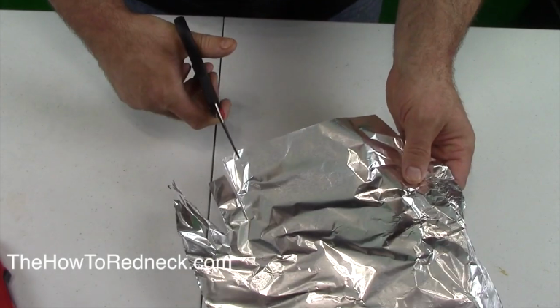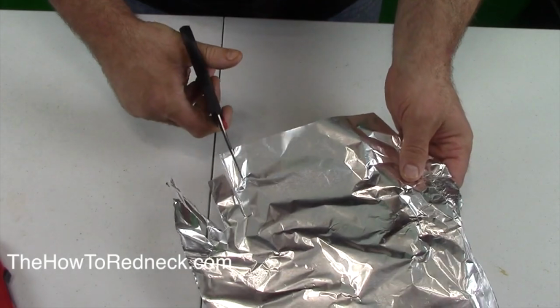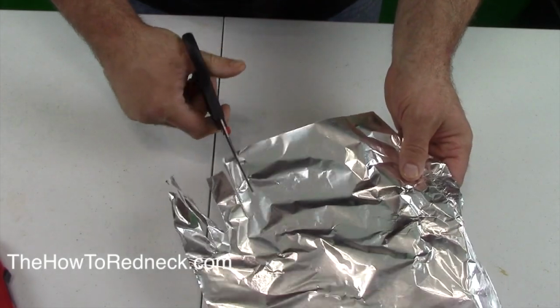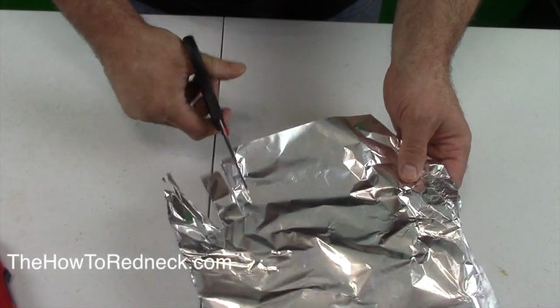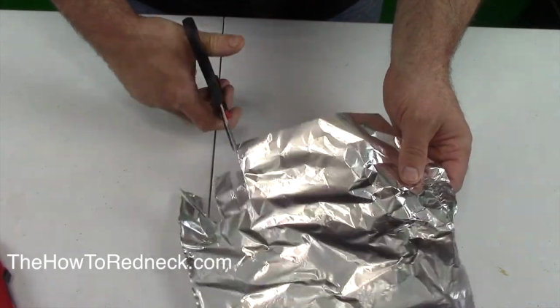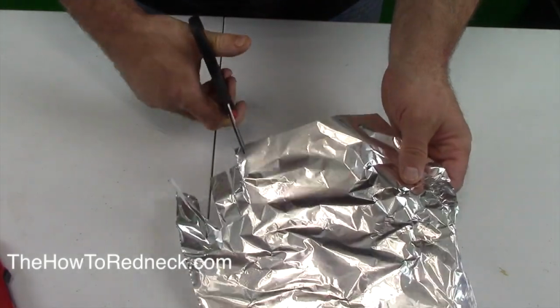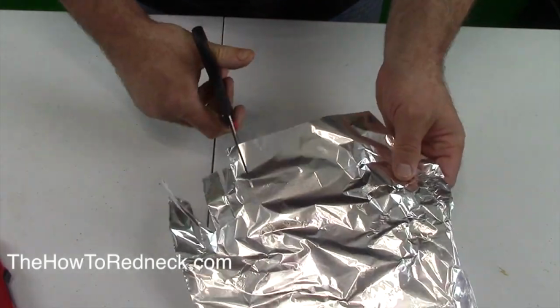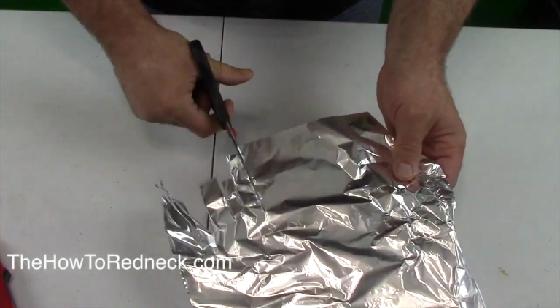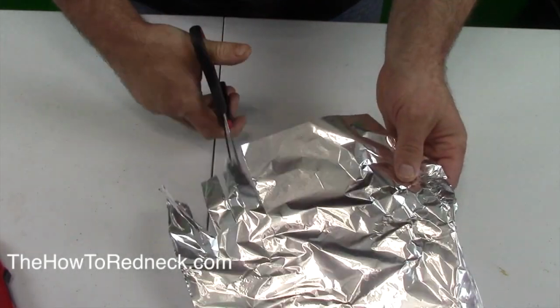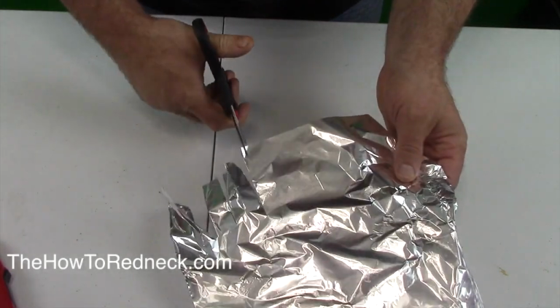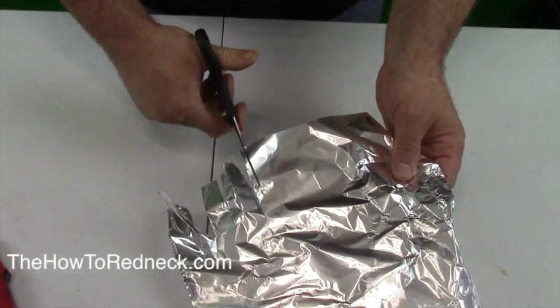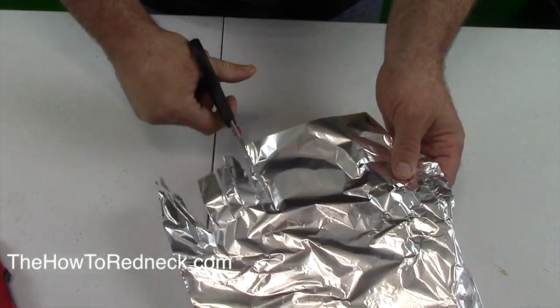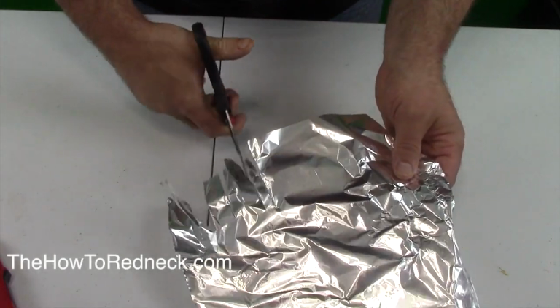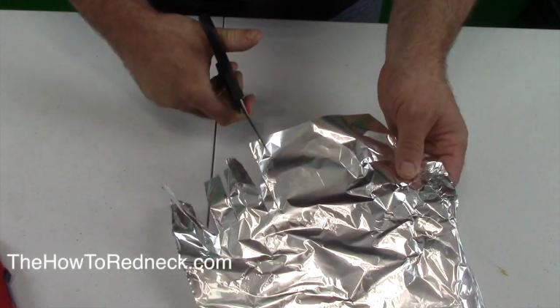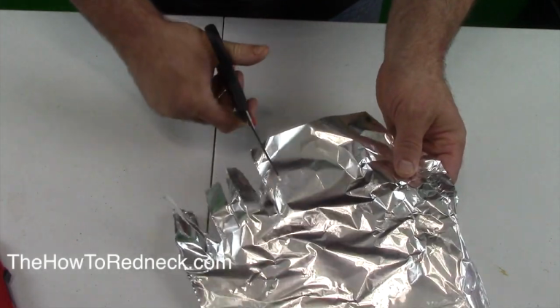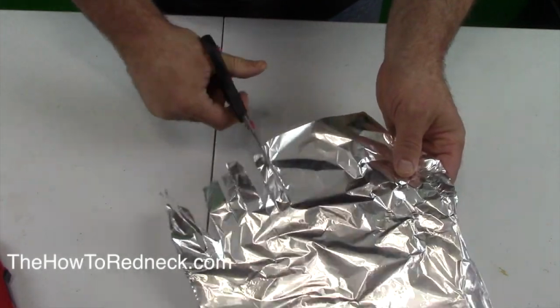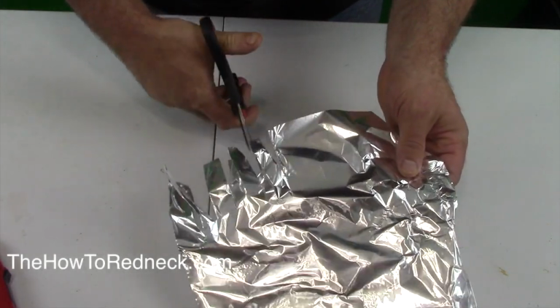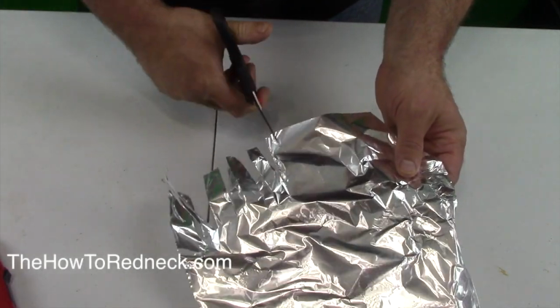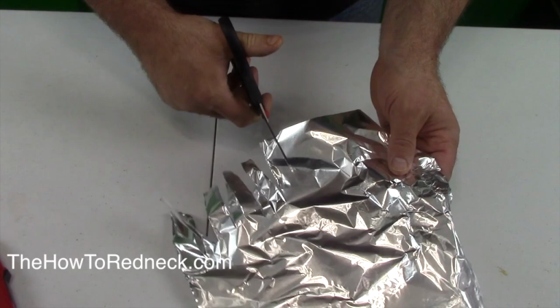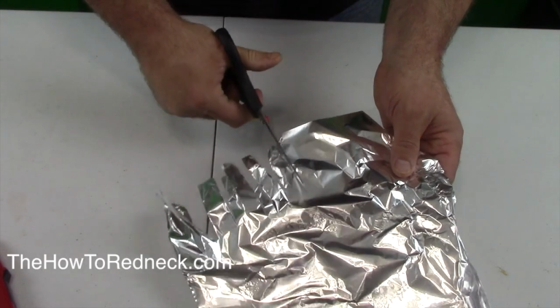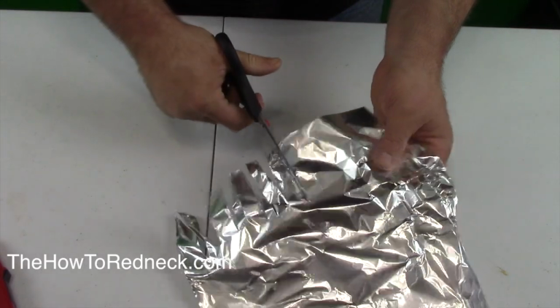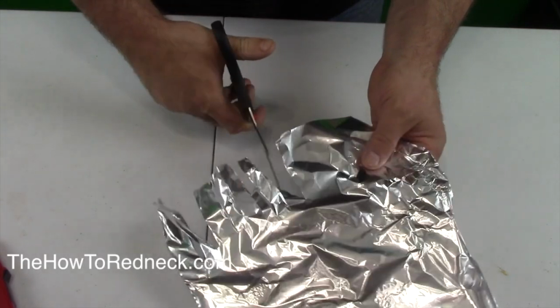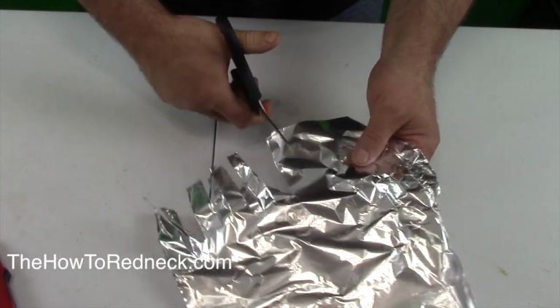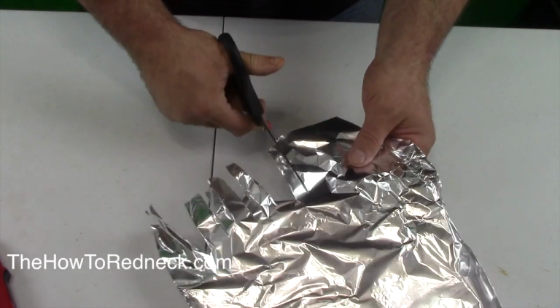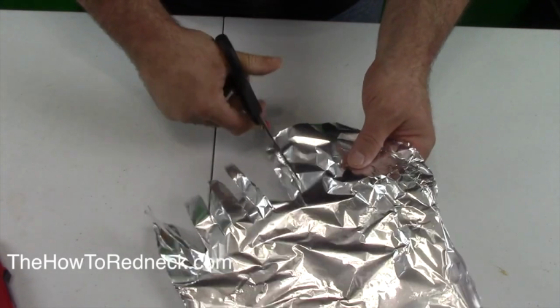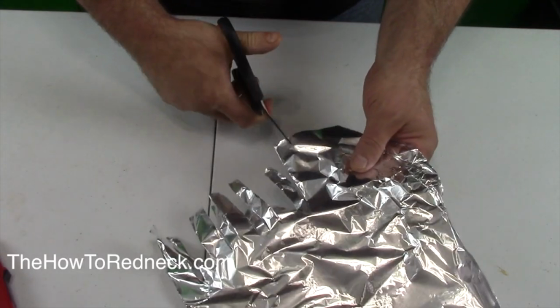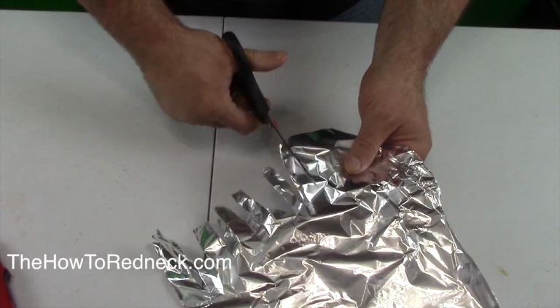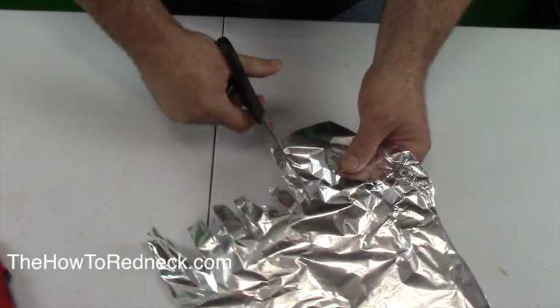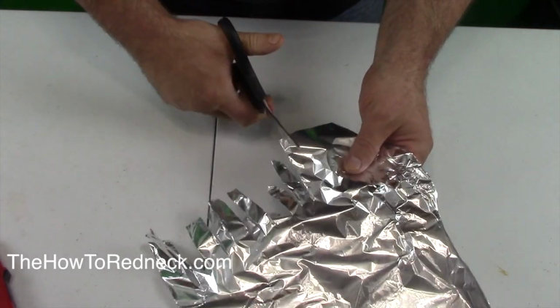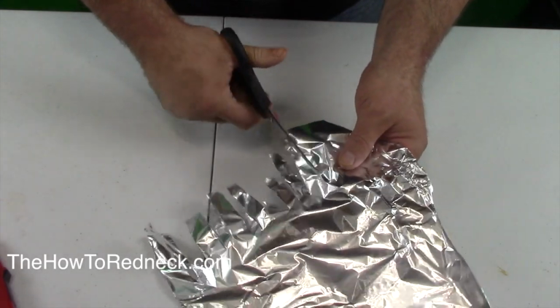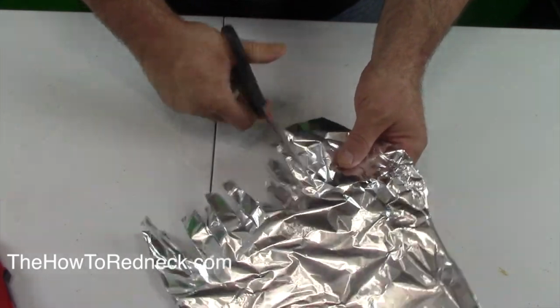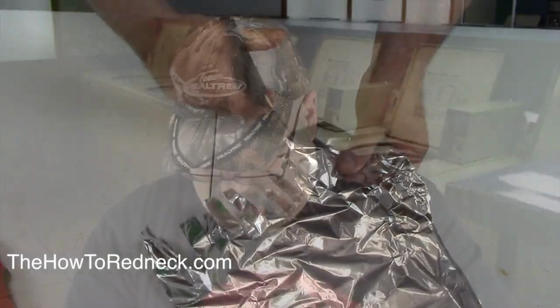Cutting the aluminum foil with your scissors — that will help sharpen your scissors. How cool is that?